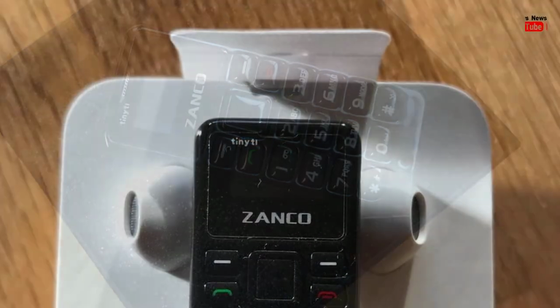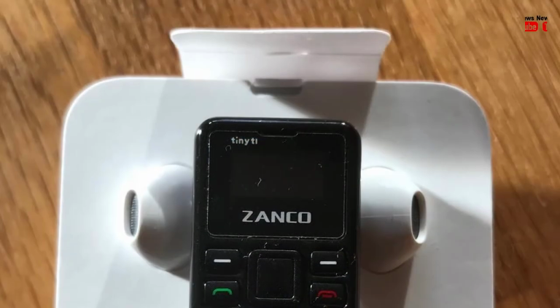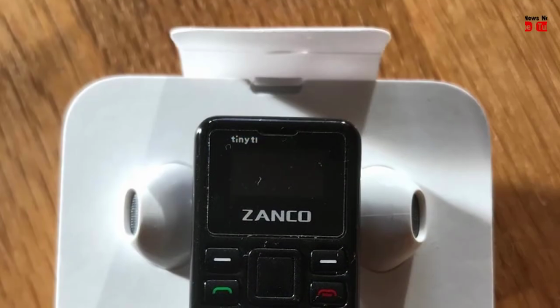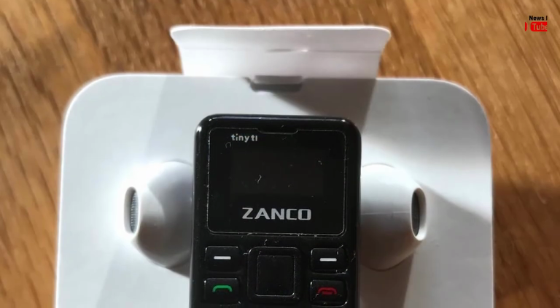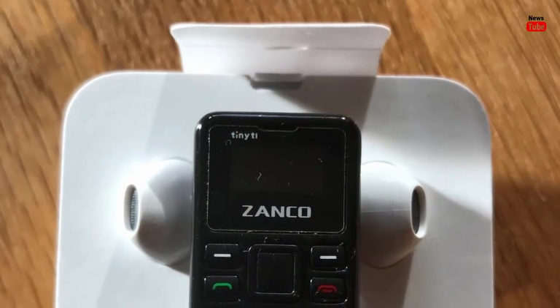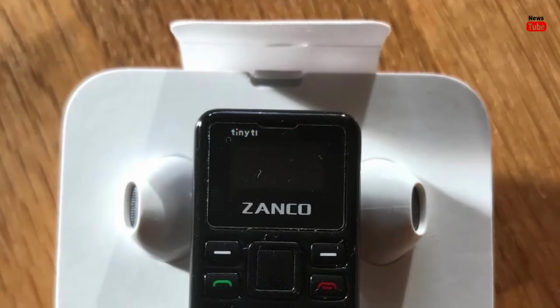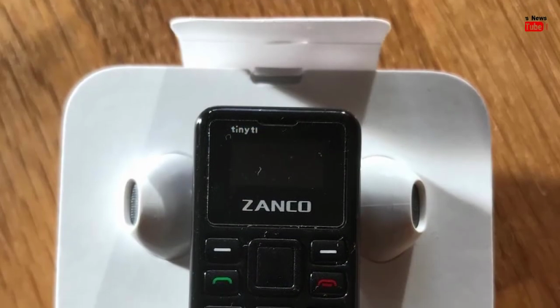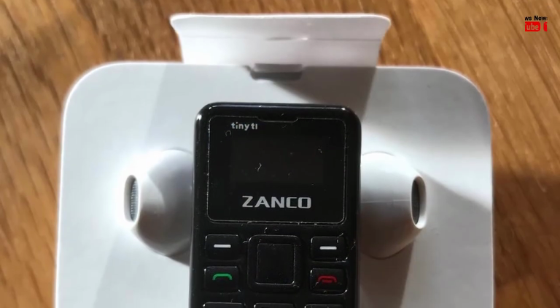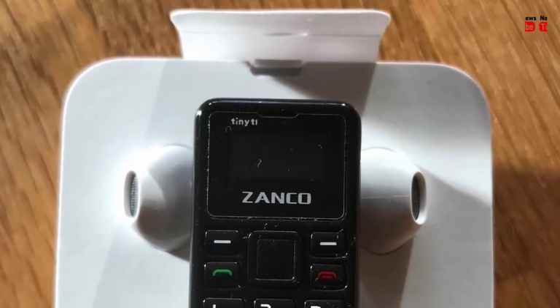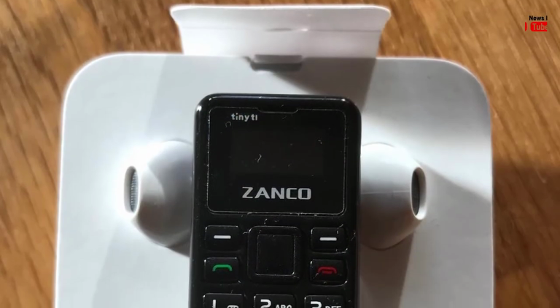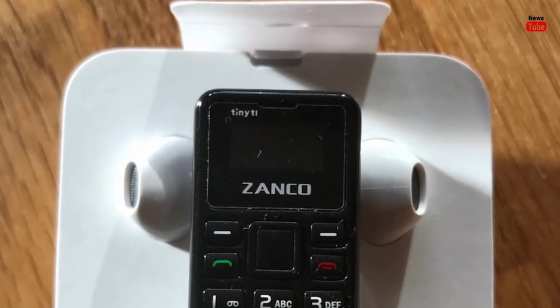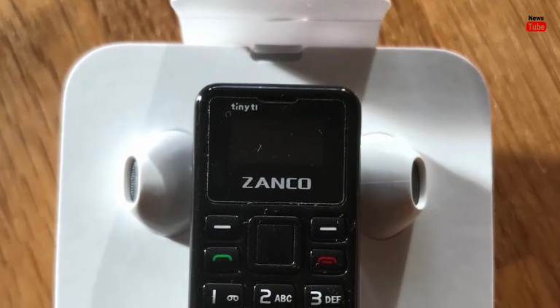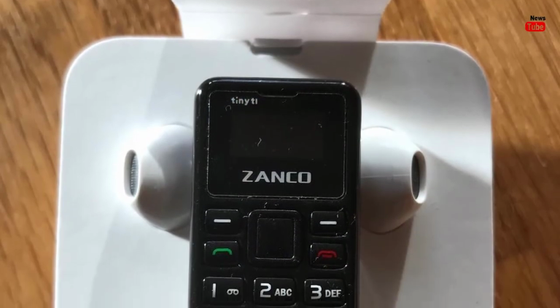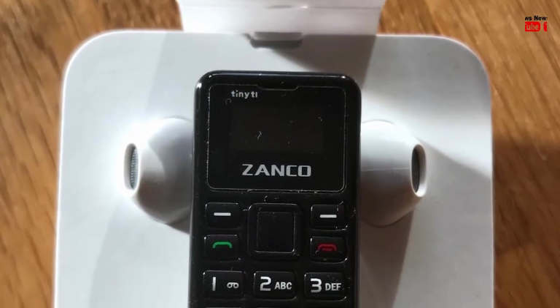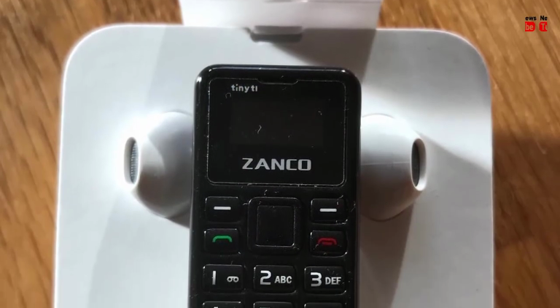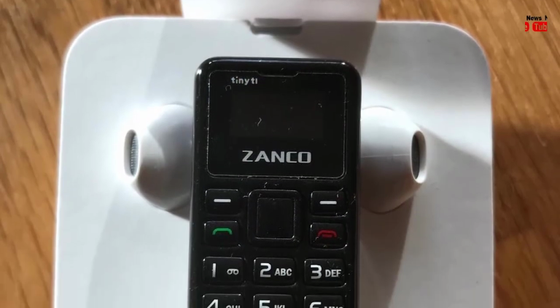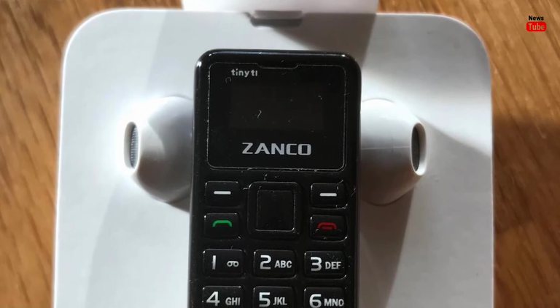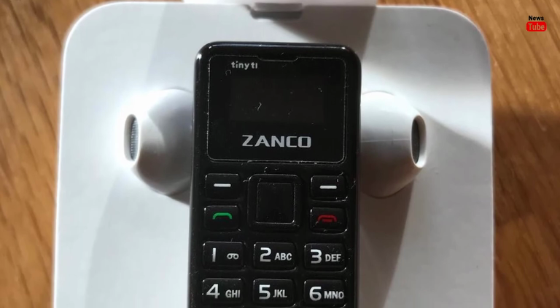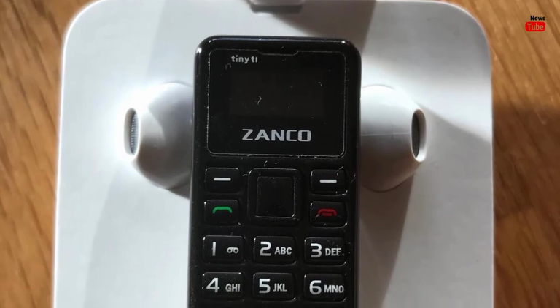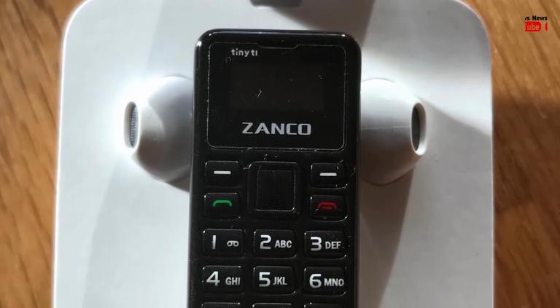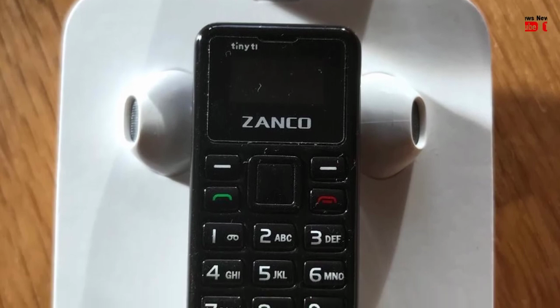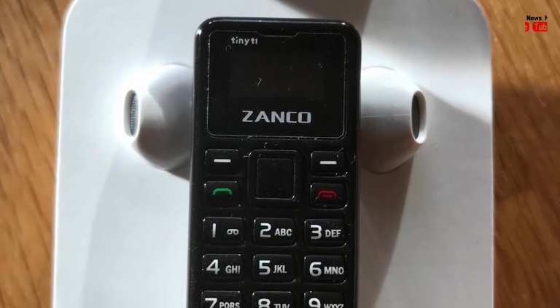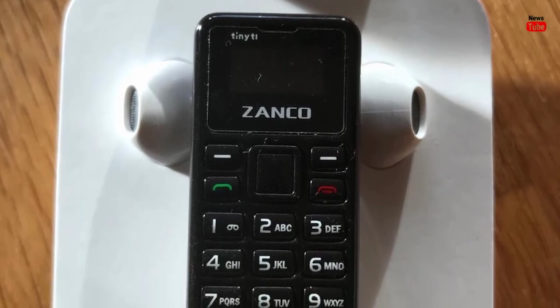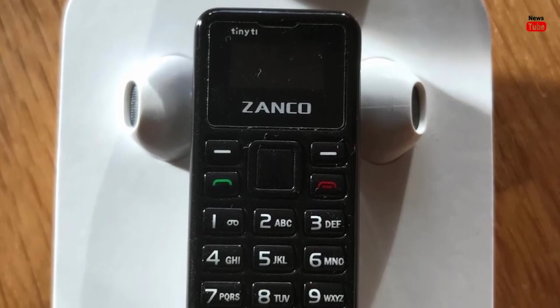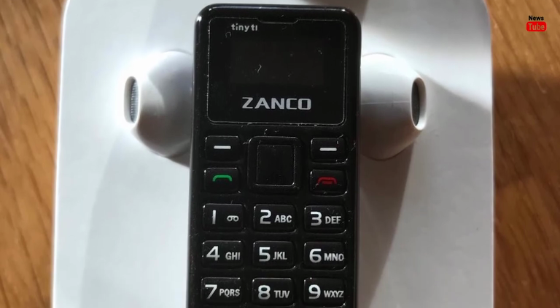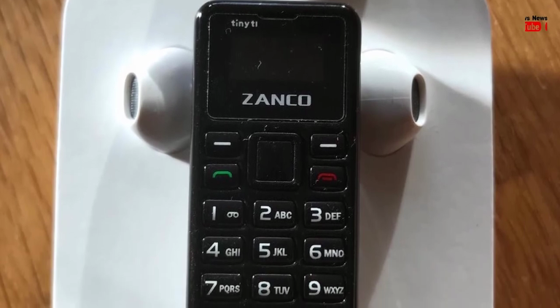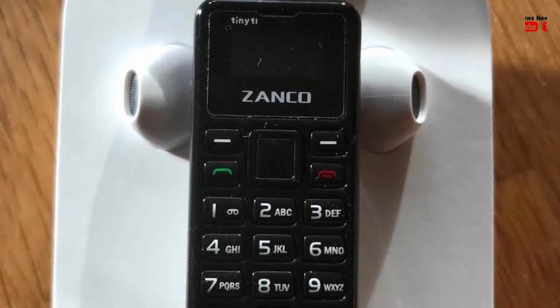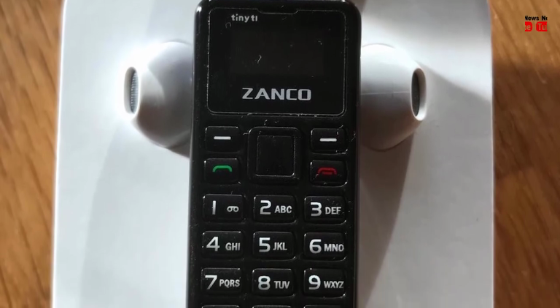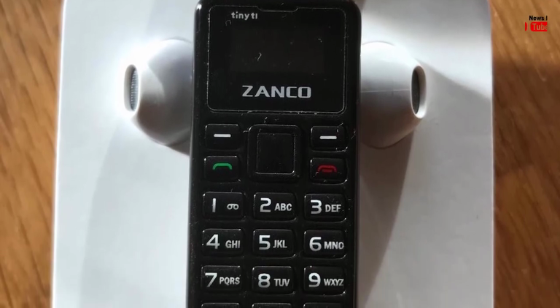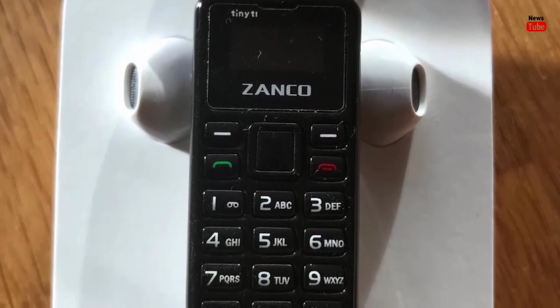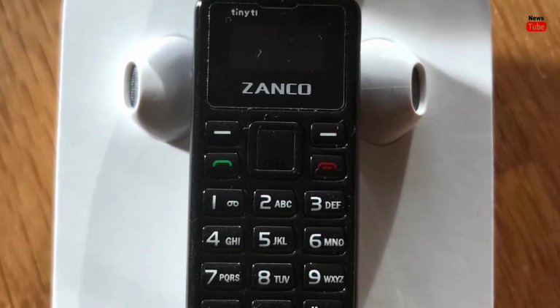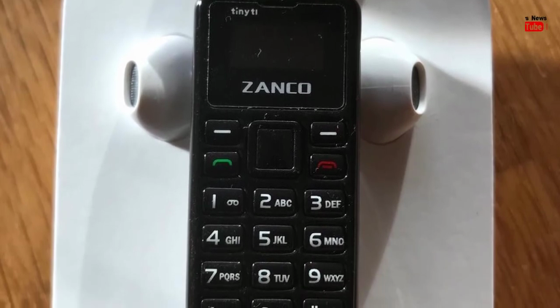In an official blog post, the company said the Zanko Tiny T1 is great as a backup on a night out or in any occasion where you don't want to carry a bulky phone but still want the reassurance of staying connected.